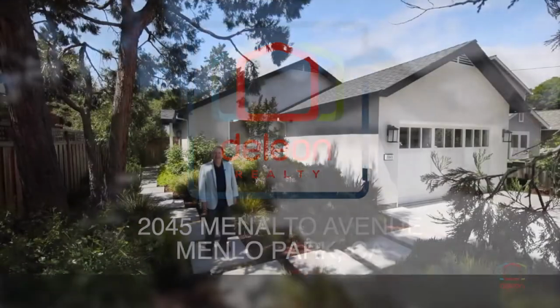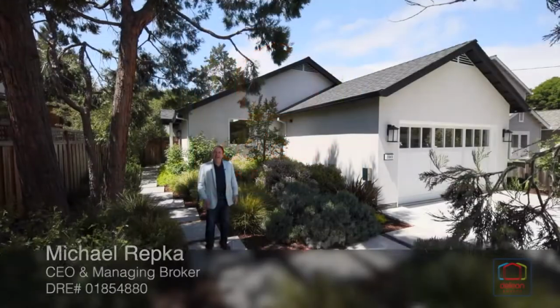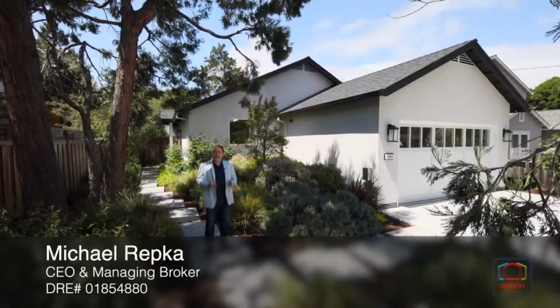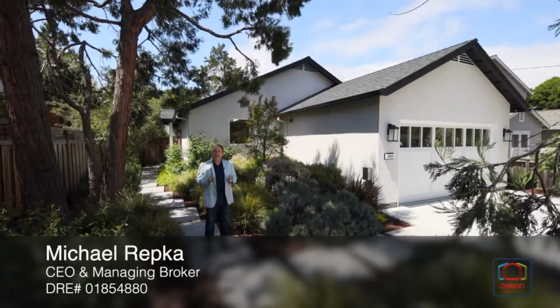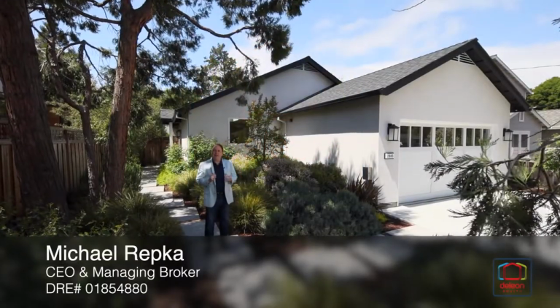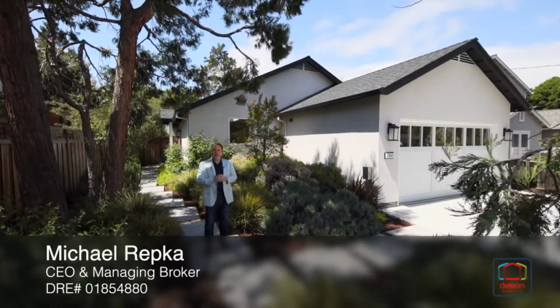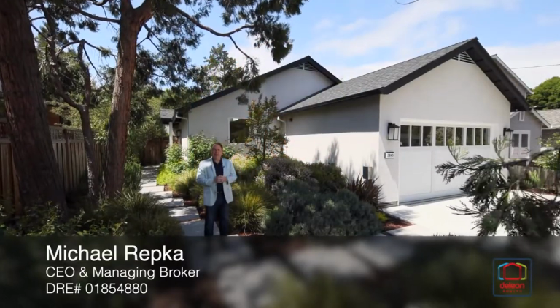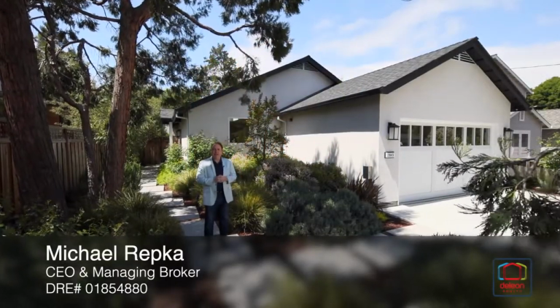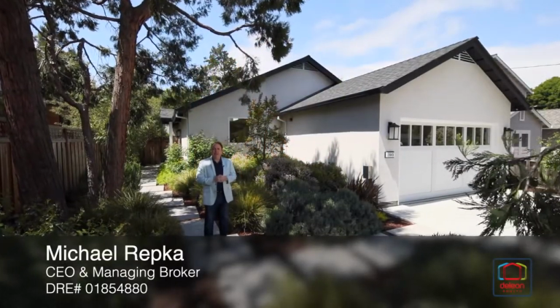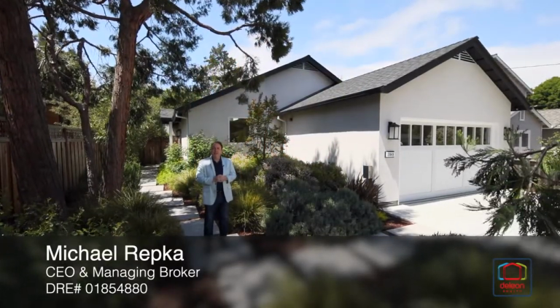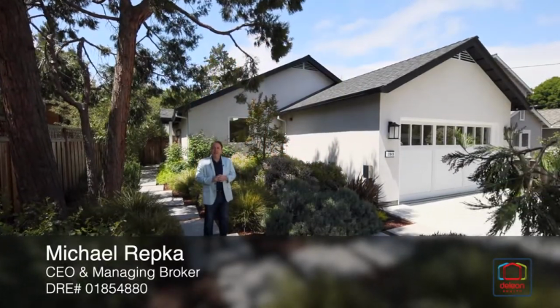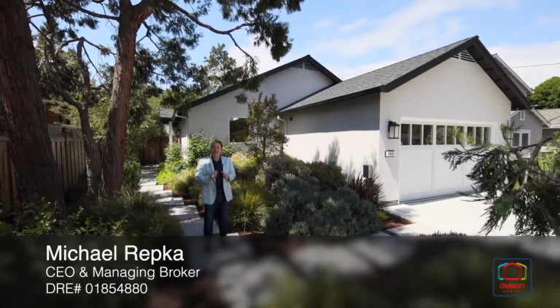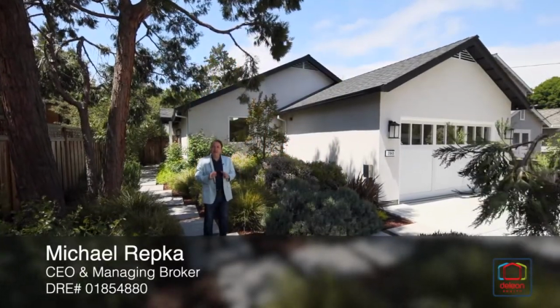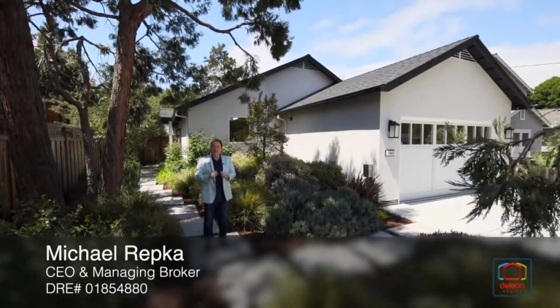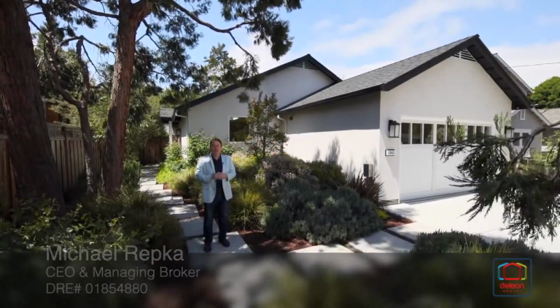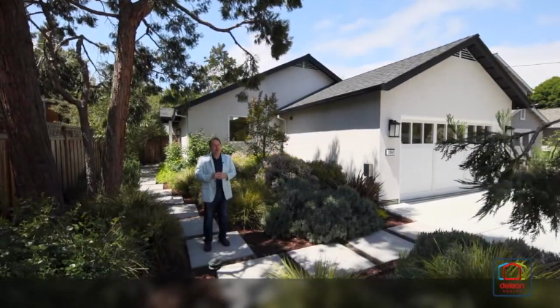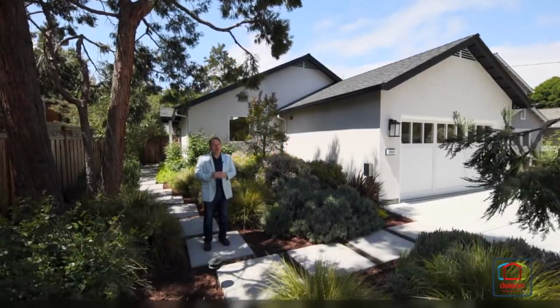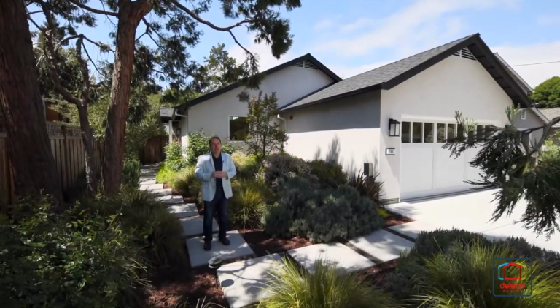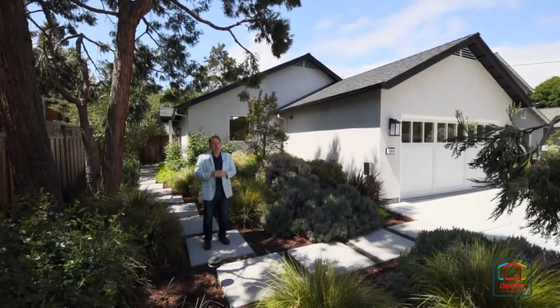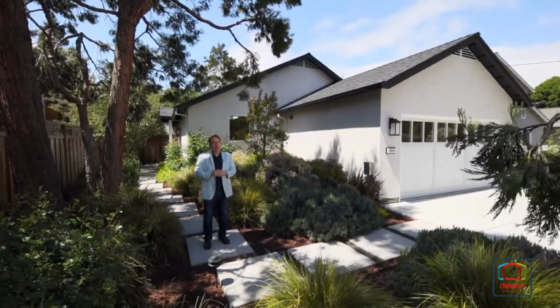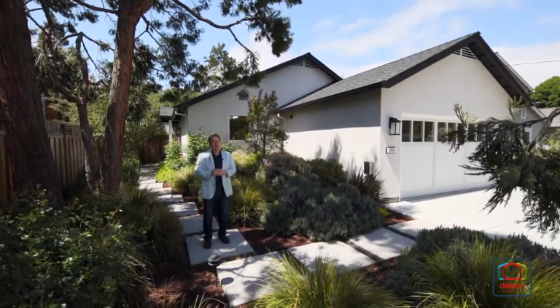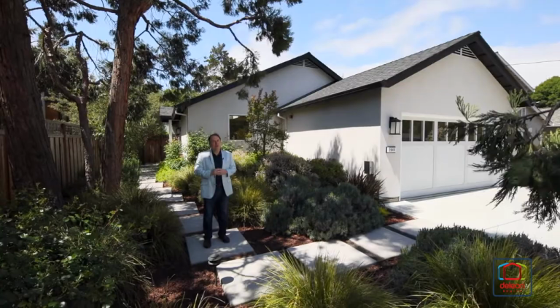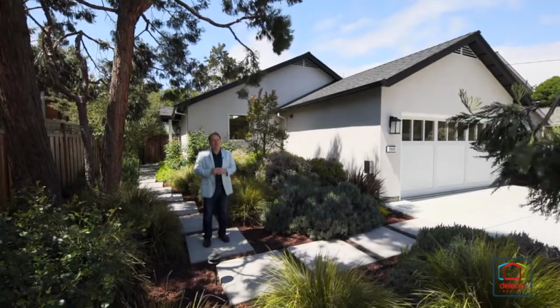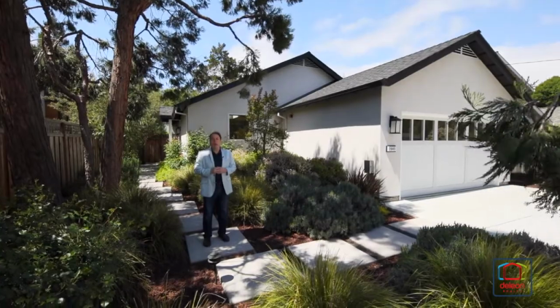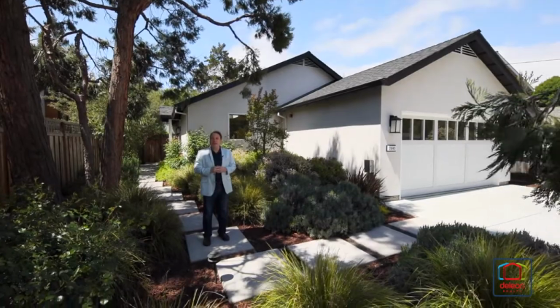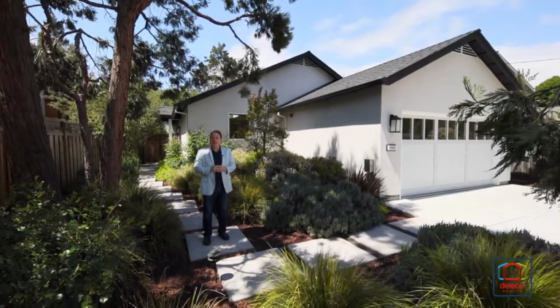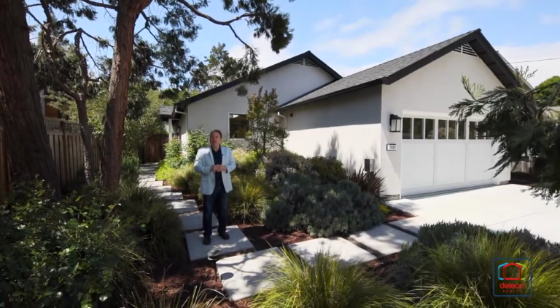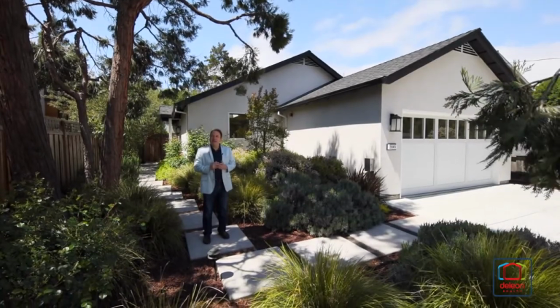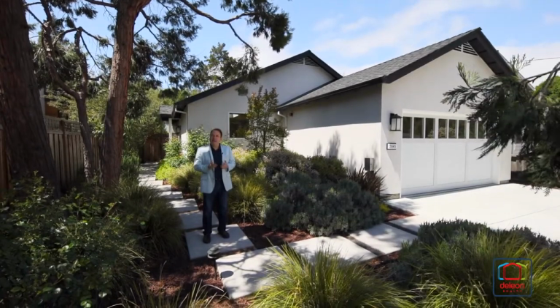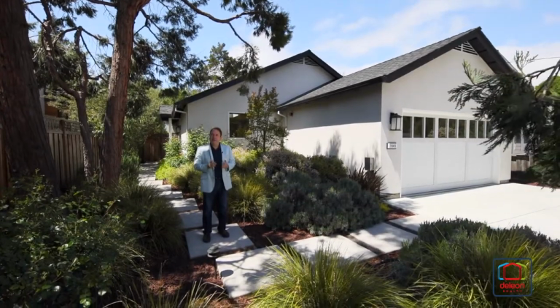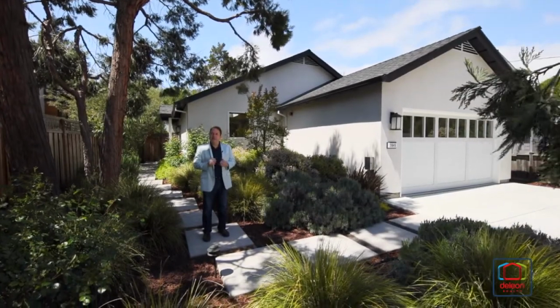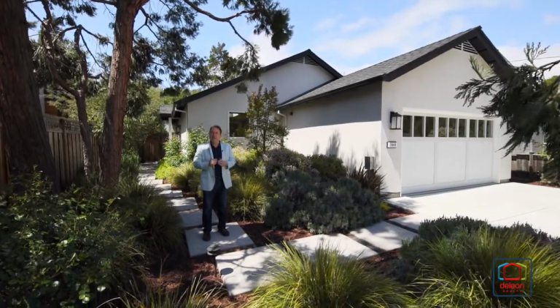Hi, I'm Mike Ruppke with the Daily Own Team. We are proud to present this great new listing at 2045 Monalto Avenue in beautiful Menlo Park.